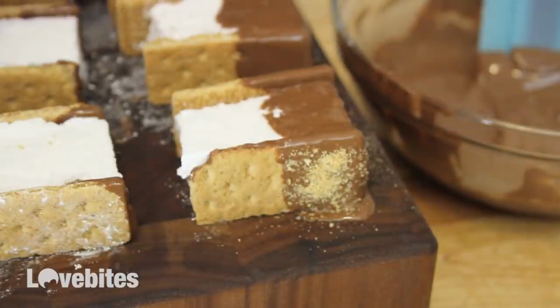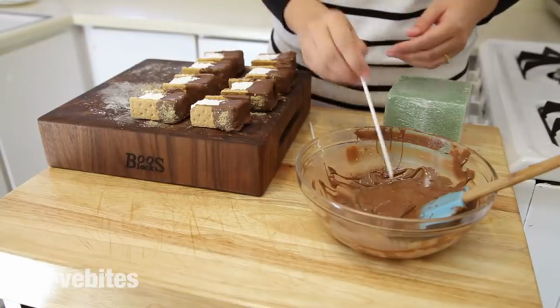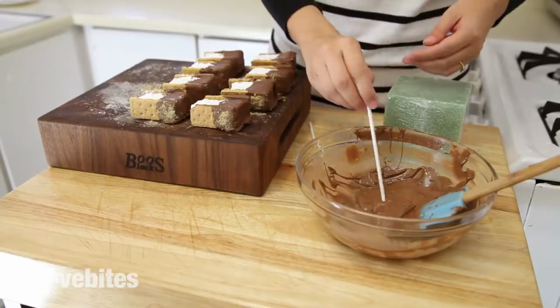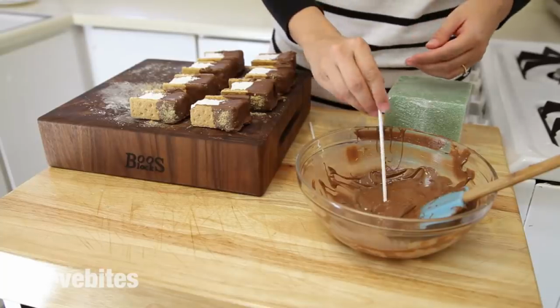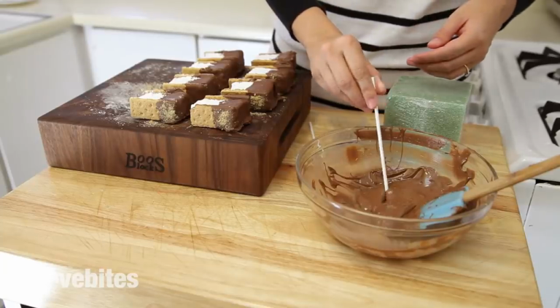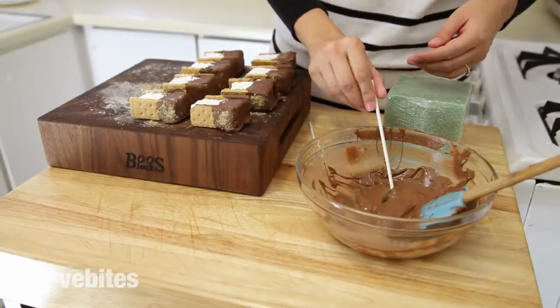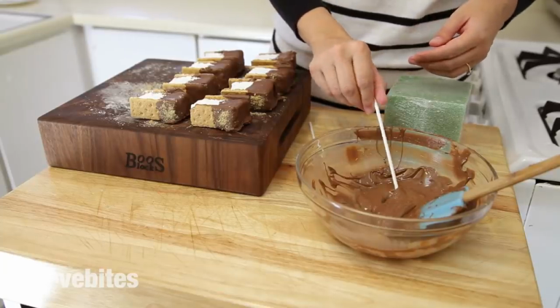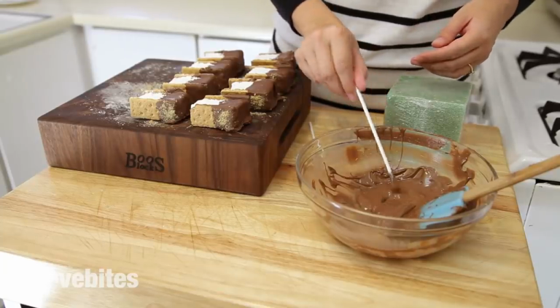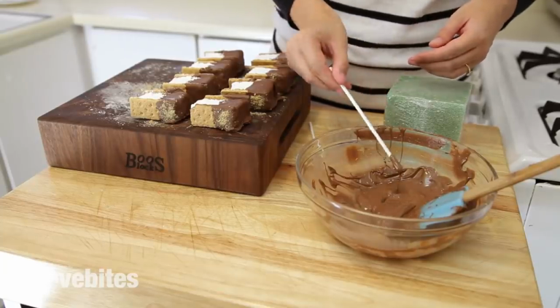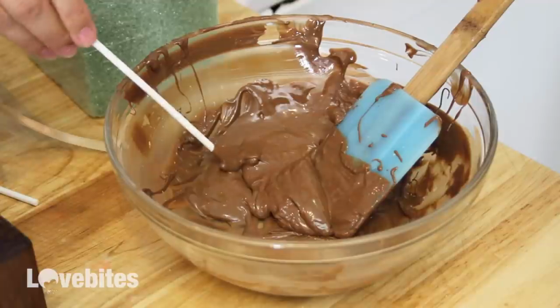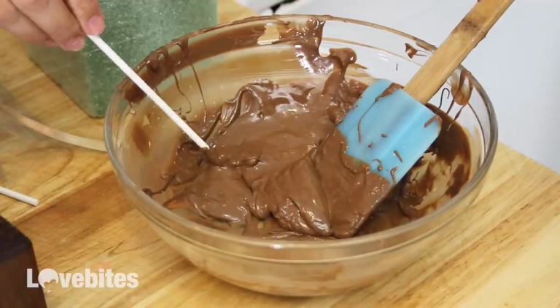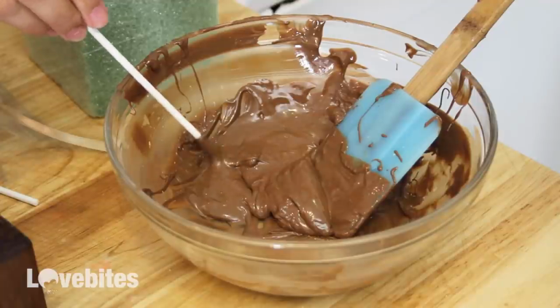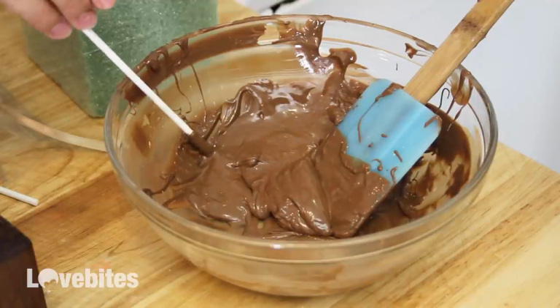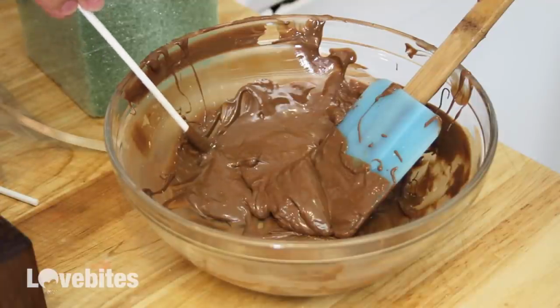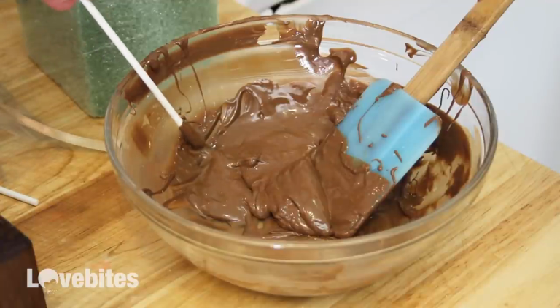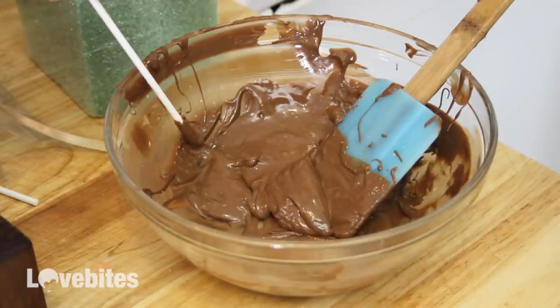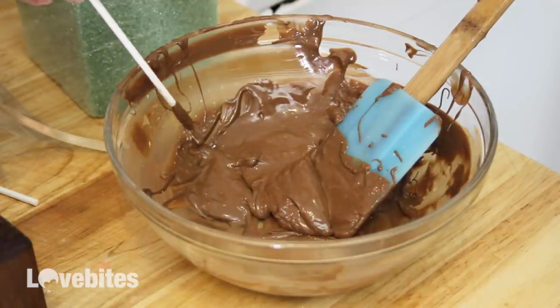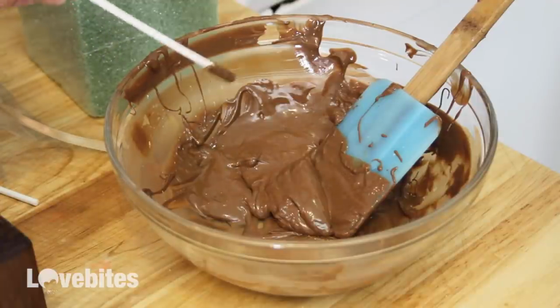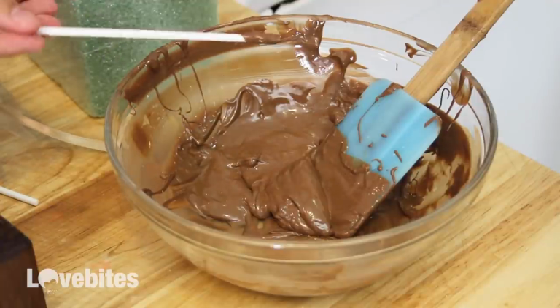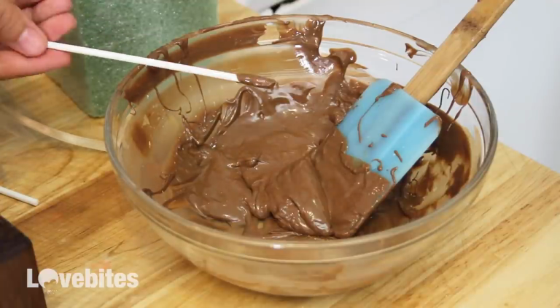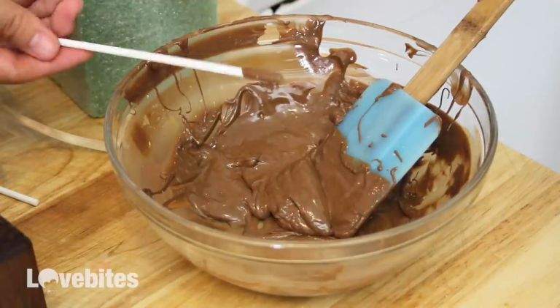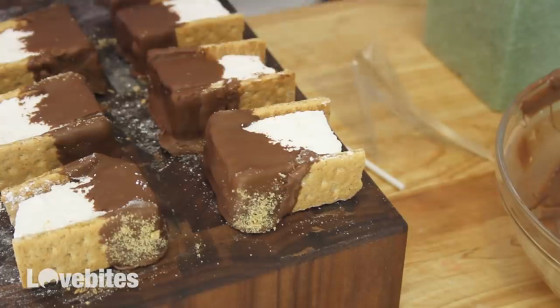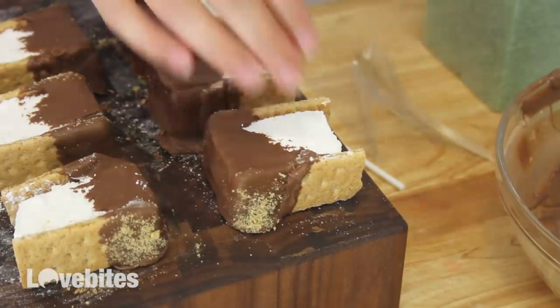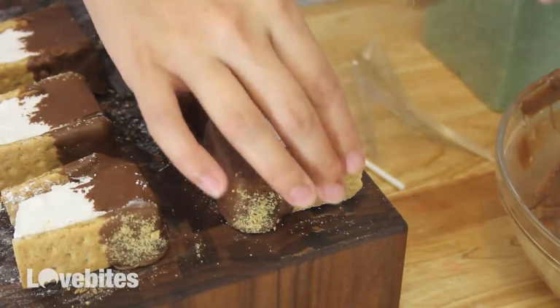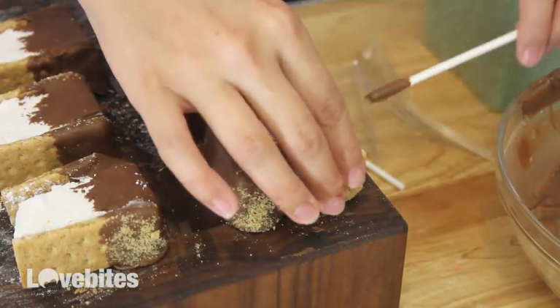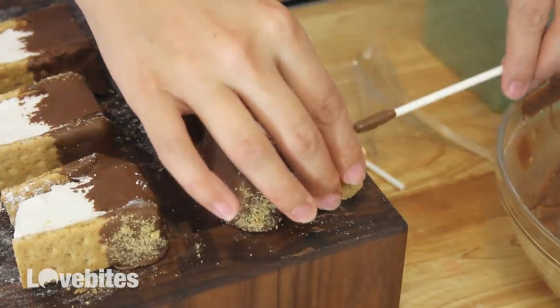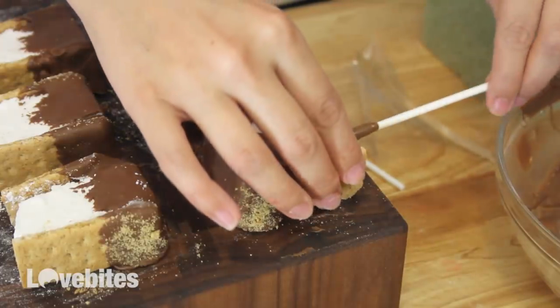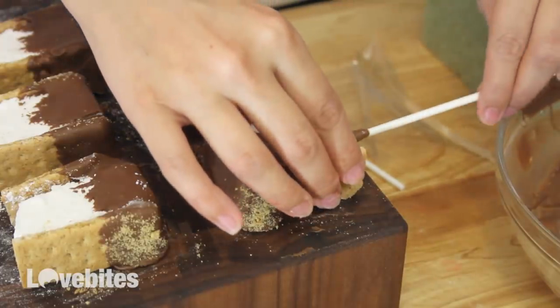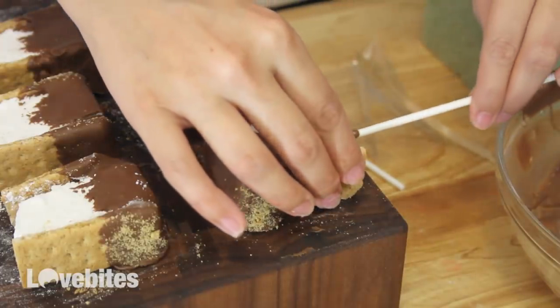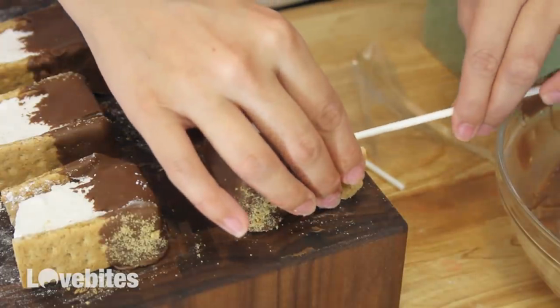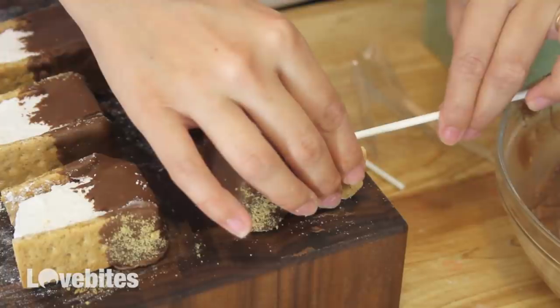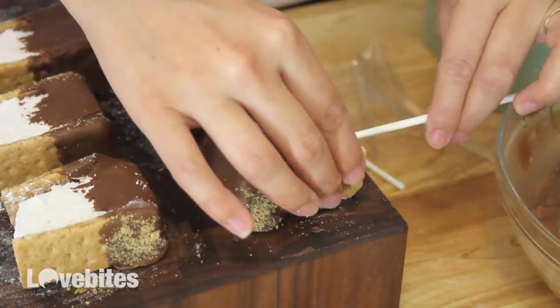For the last step, I'm gonna dip my stick into the chocolate and place it in the center bottom part of my s'more. Then also let that sit for a few minutes to harden.